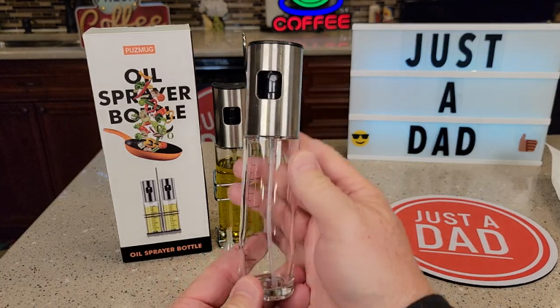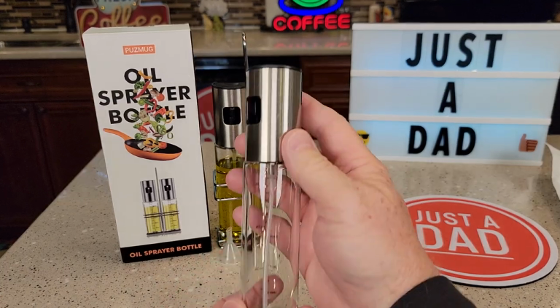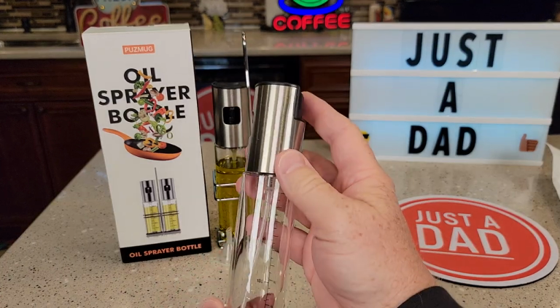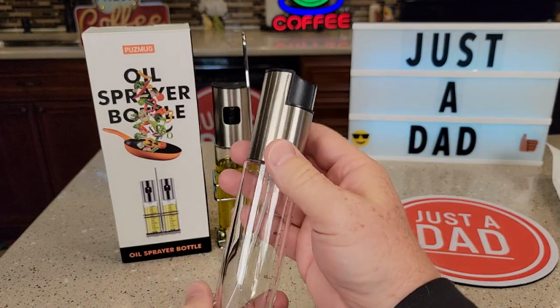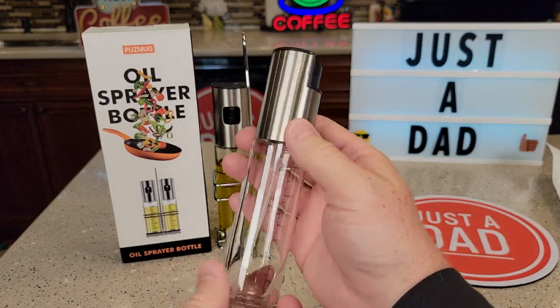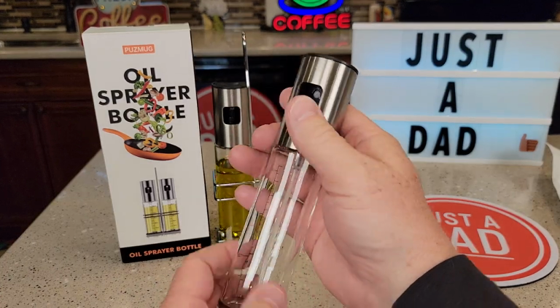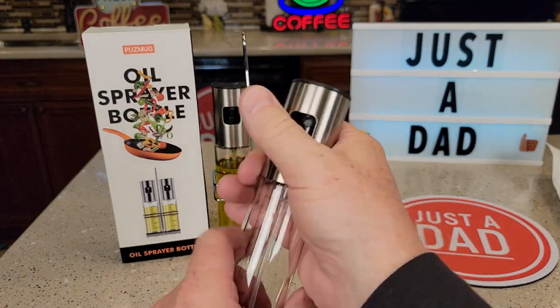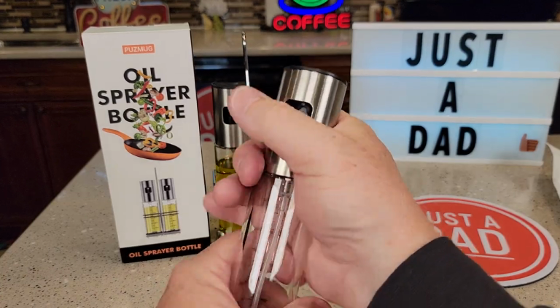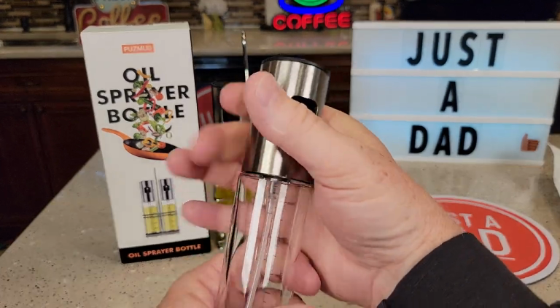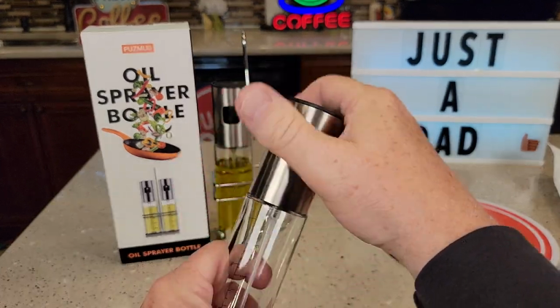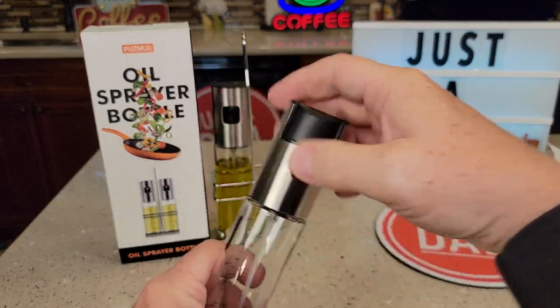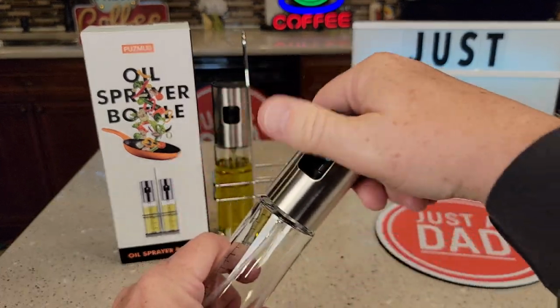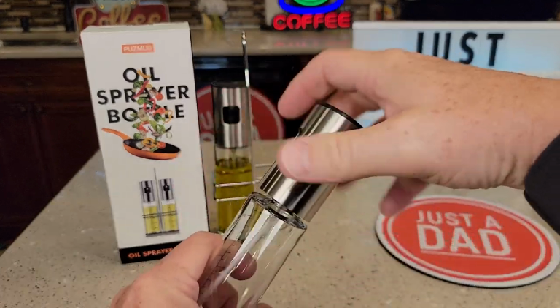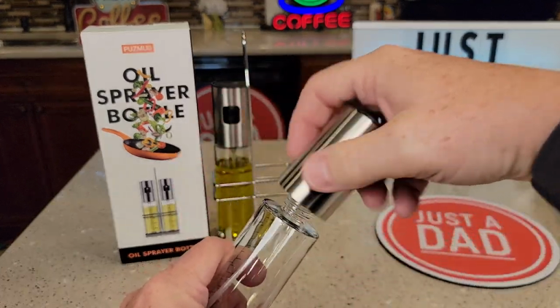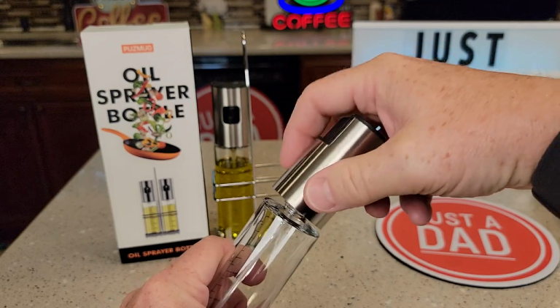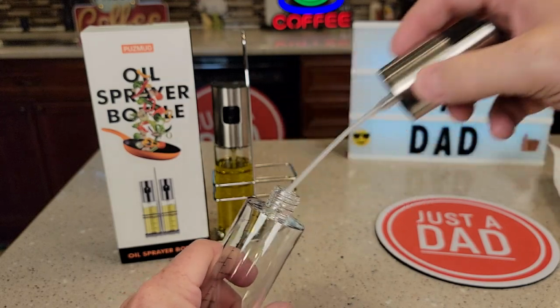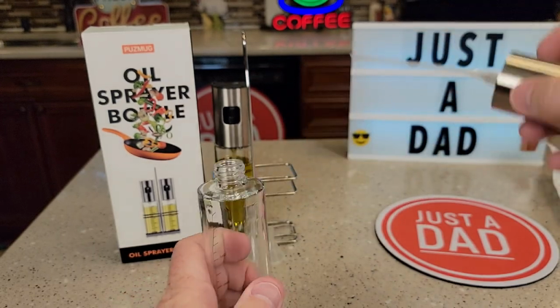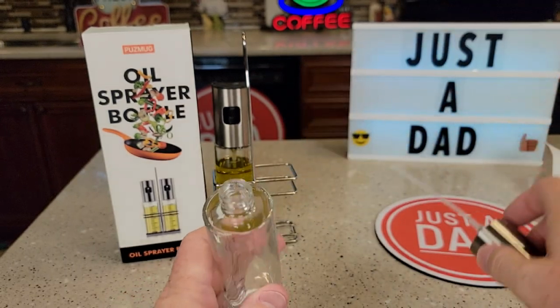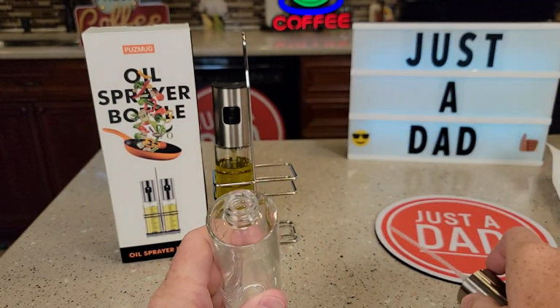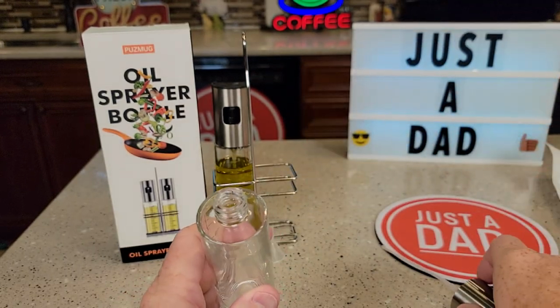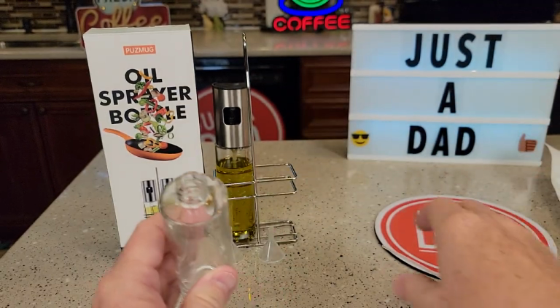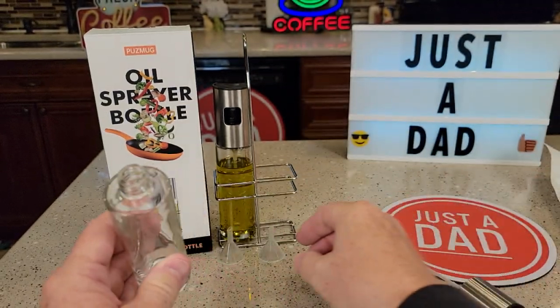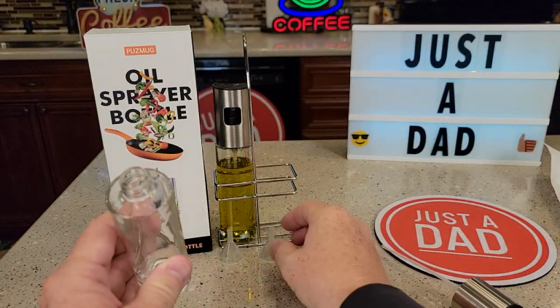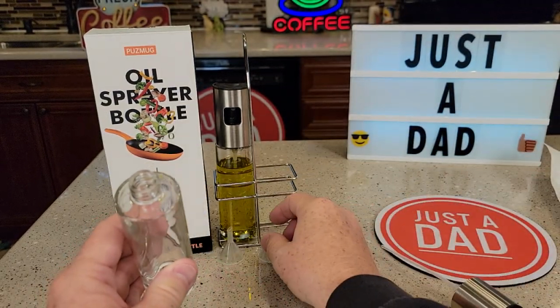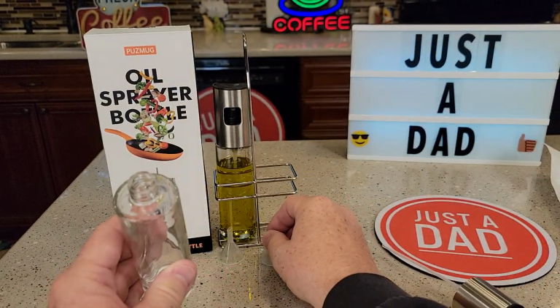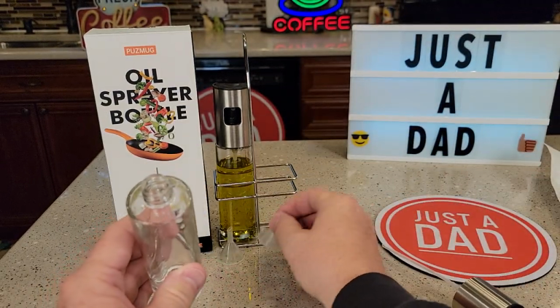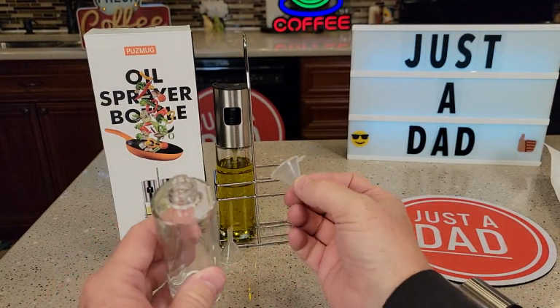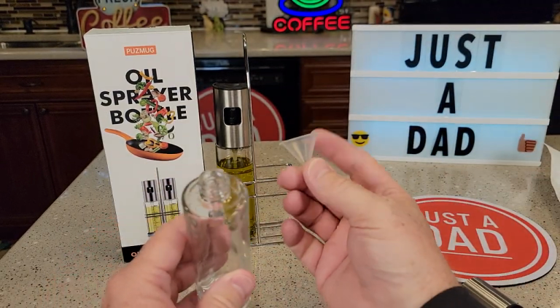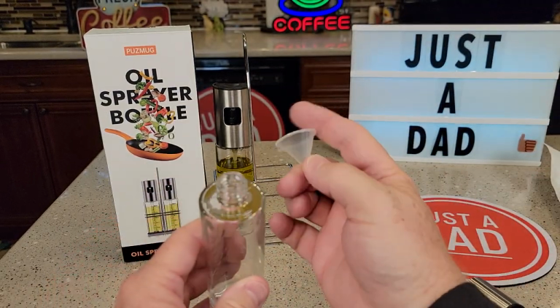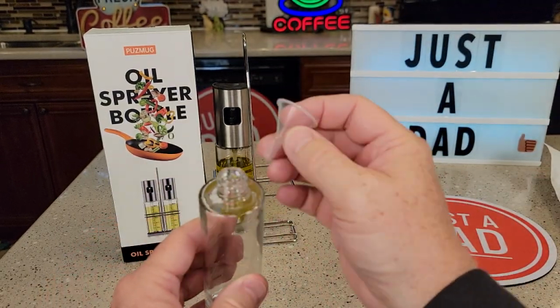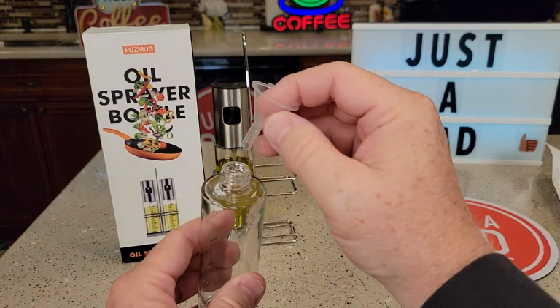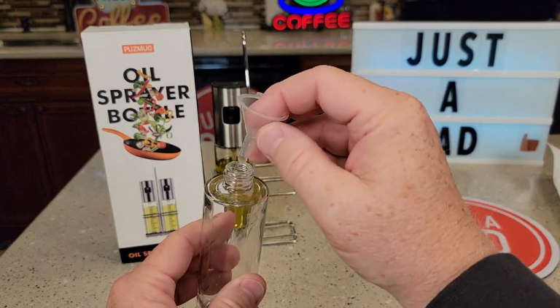These seem very well made. You're going to unscrew it — it's got an opening there, but it comes with two funnels.